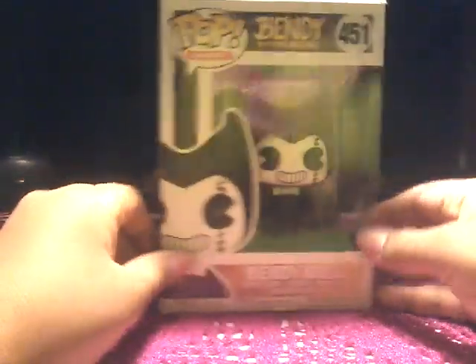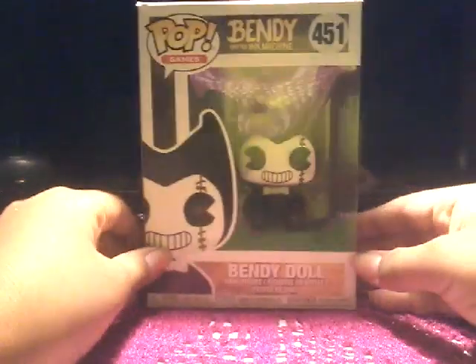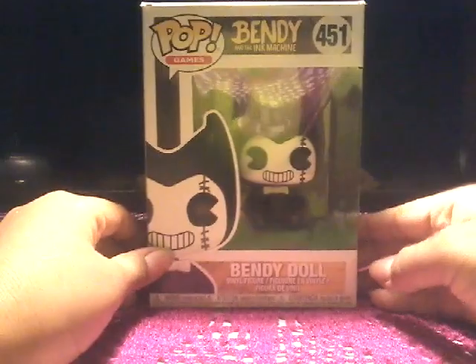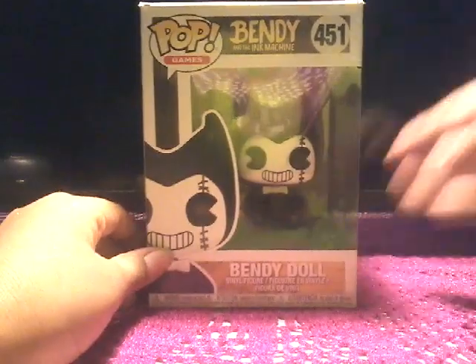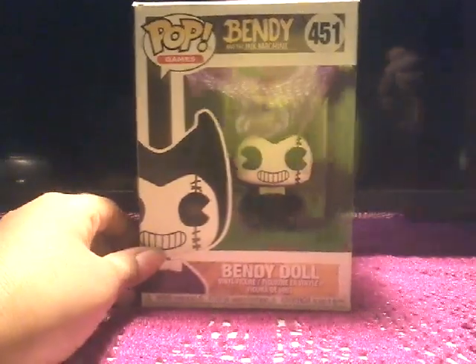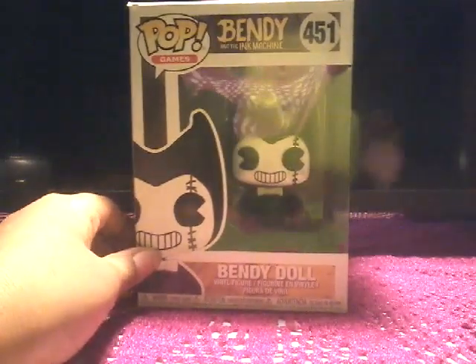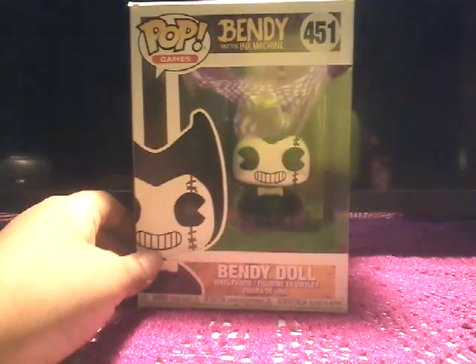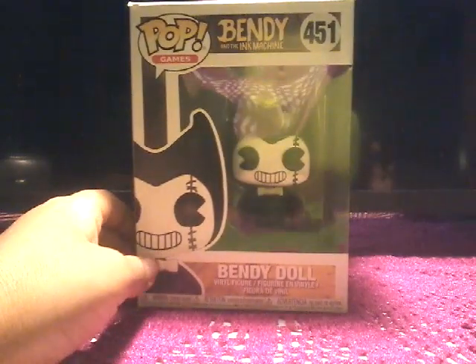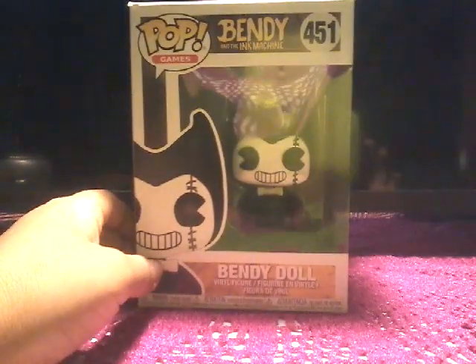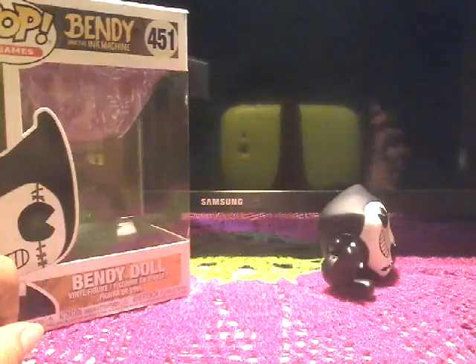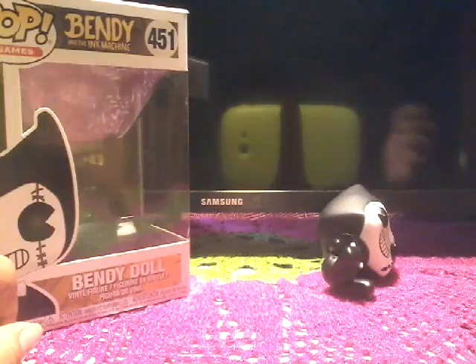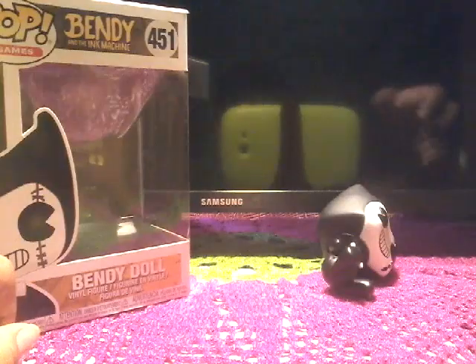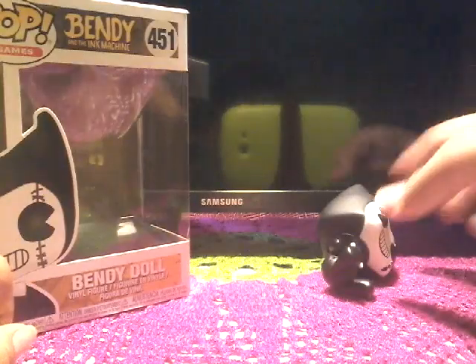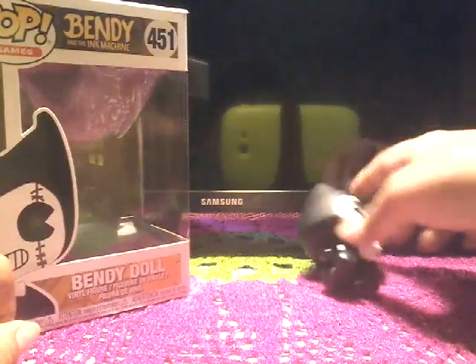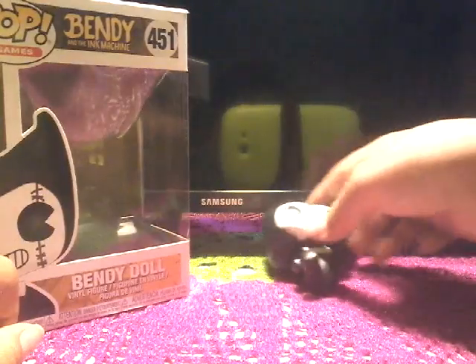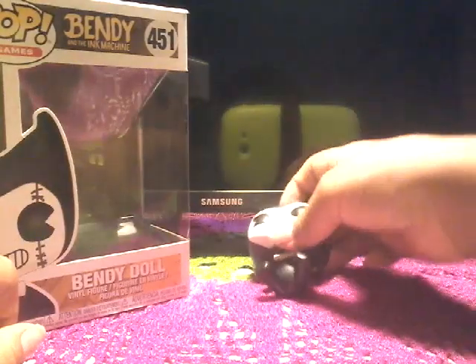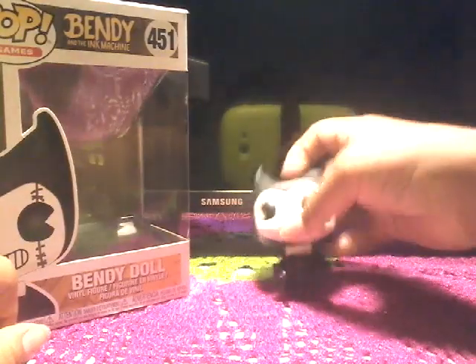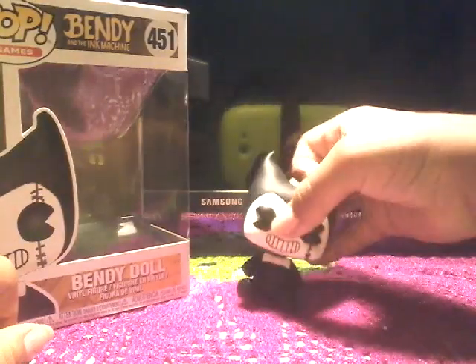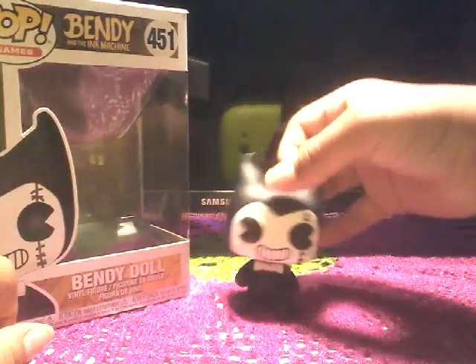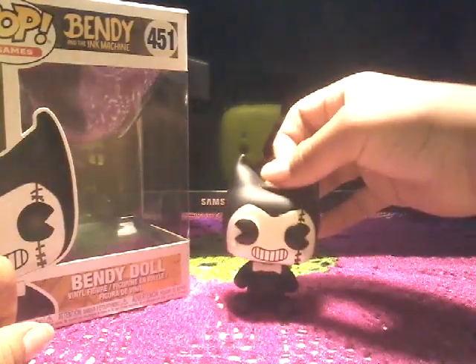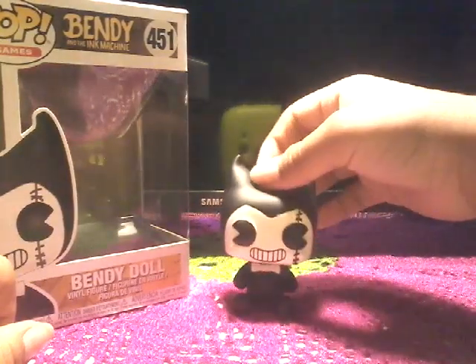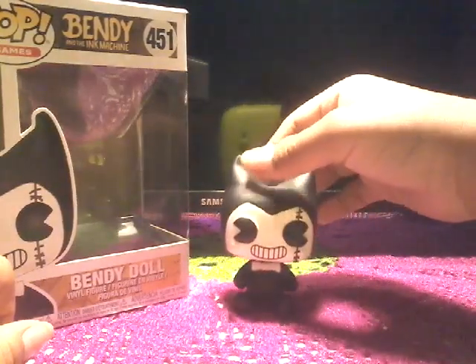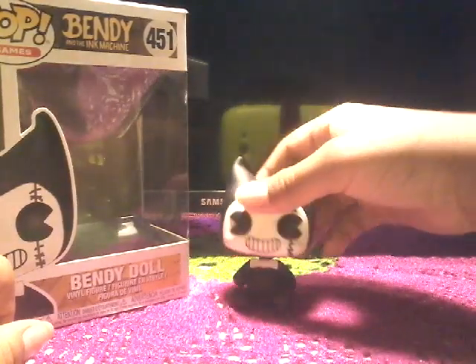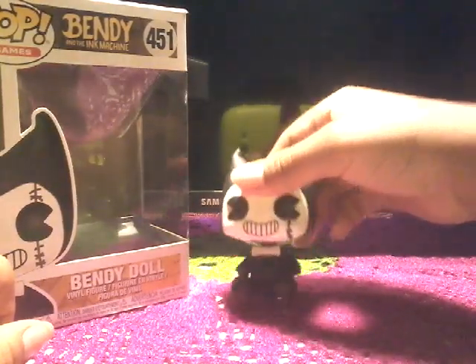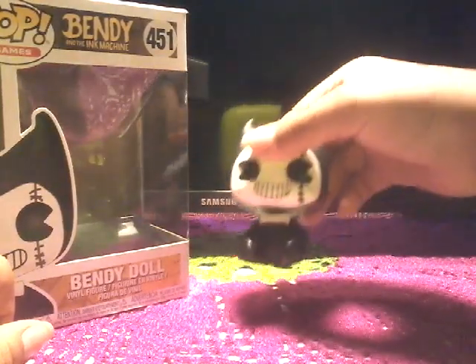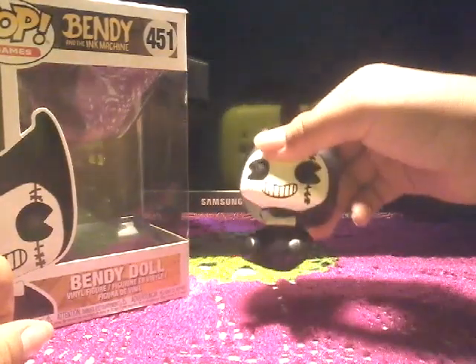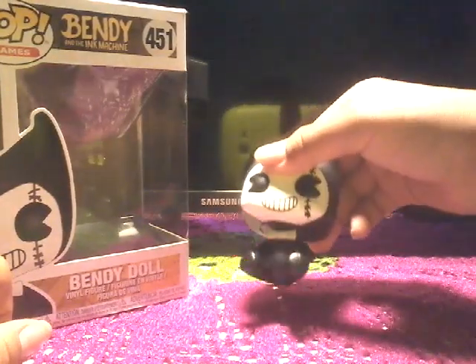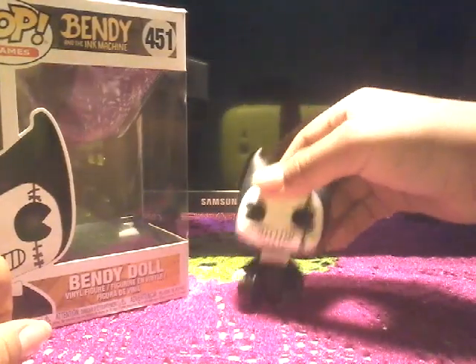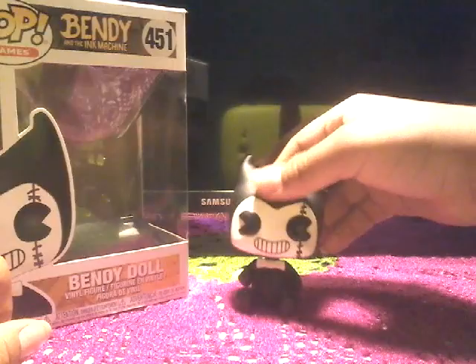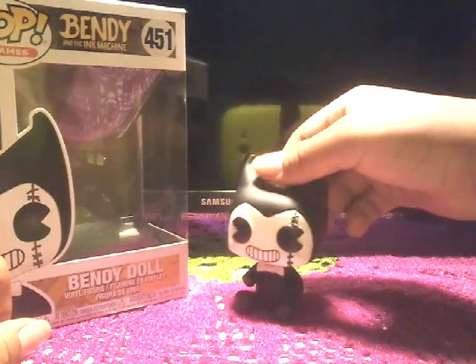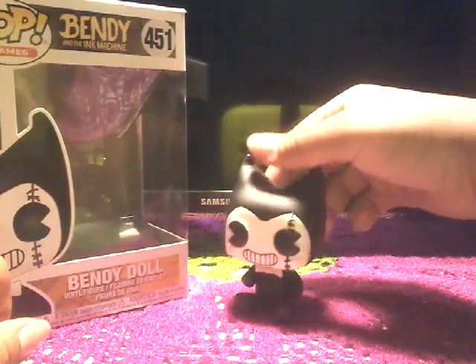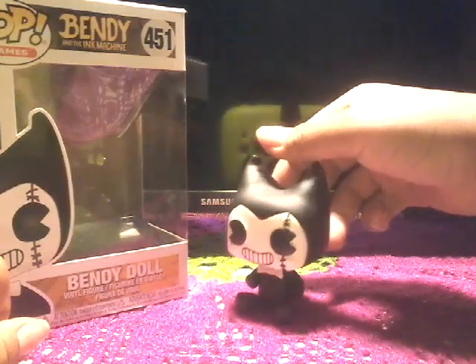So yeah, let's open this up. Now here we have him, the doll, the Bendy Doll.